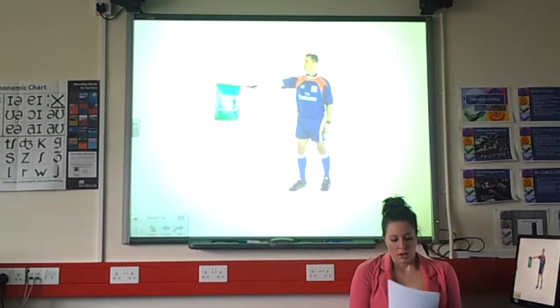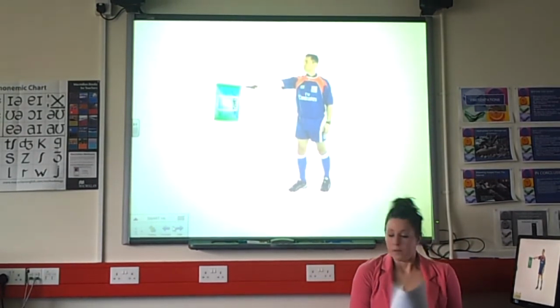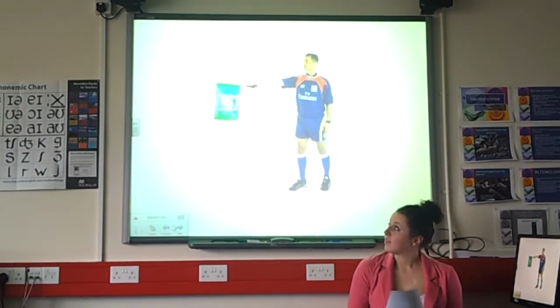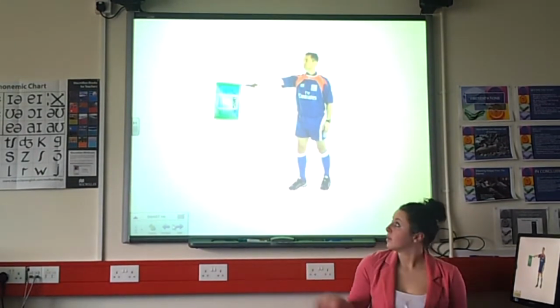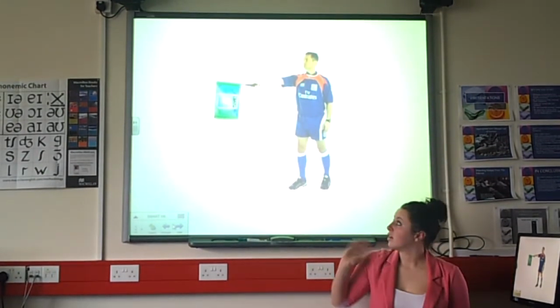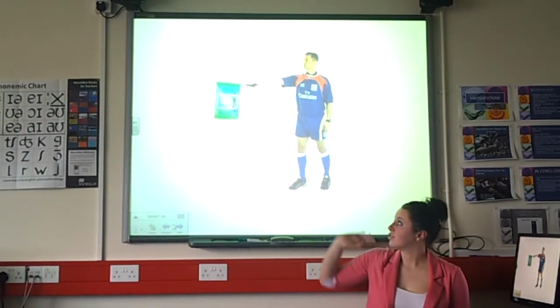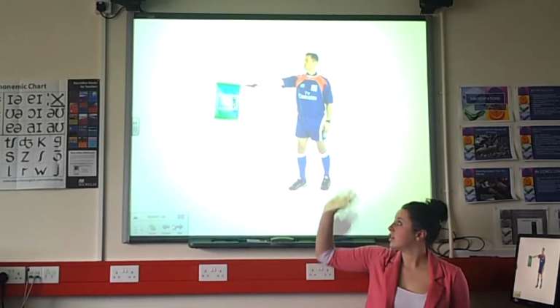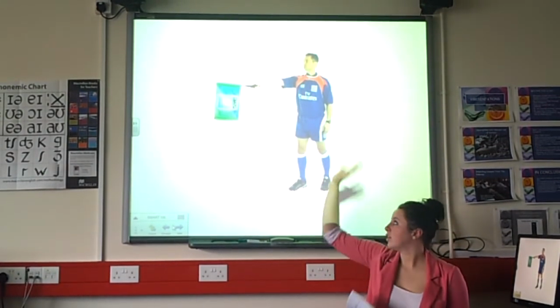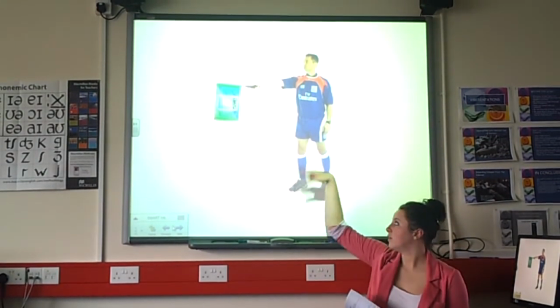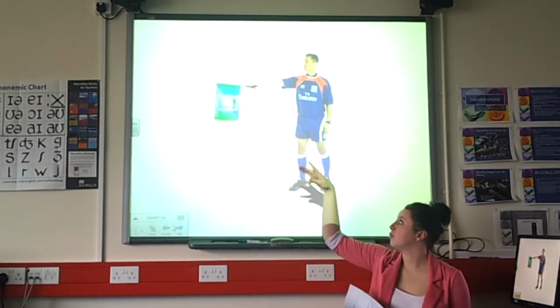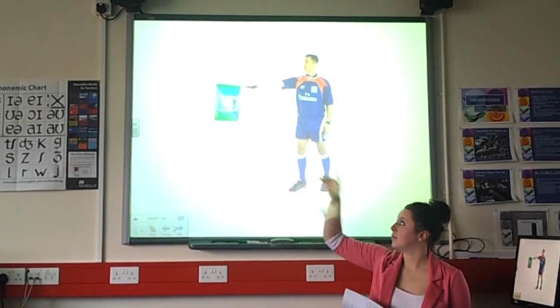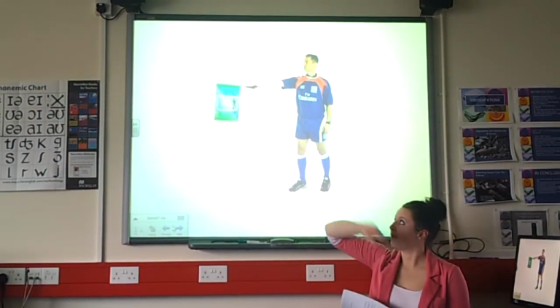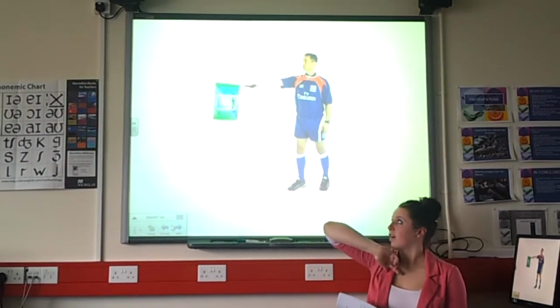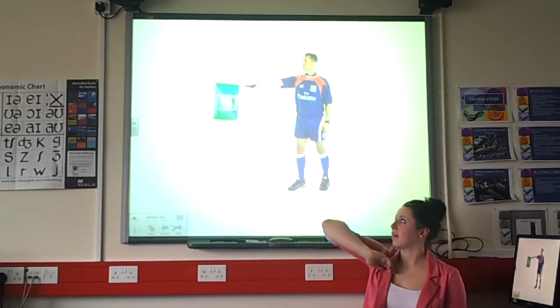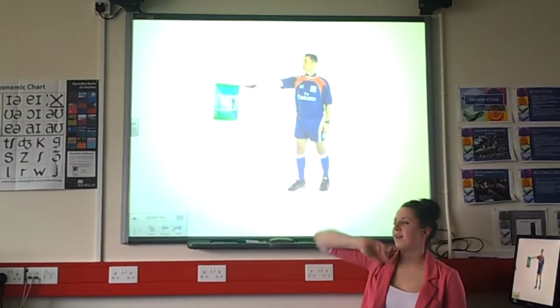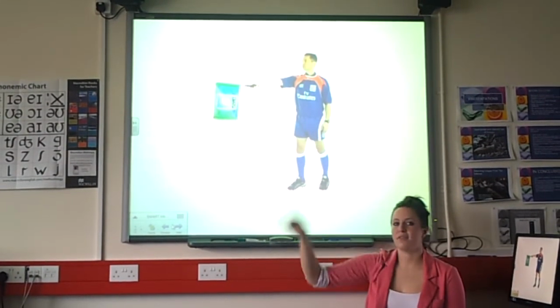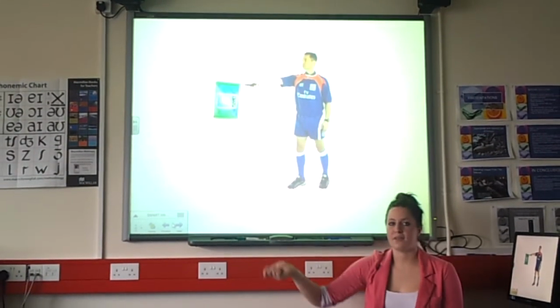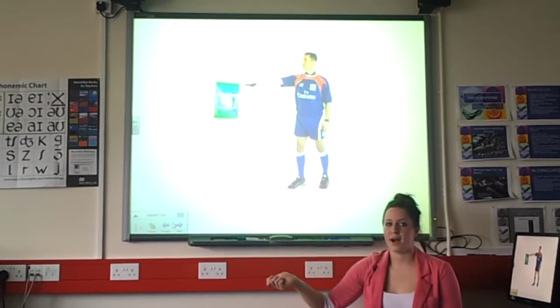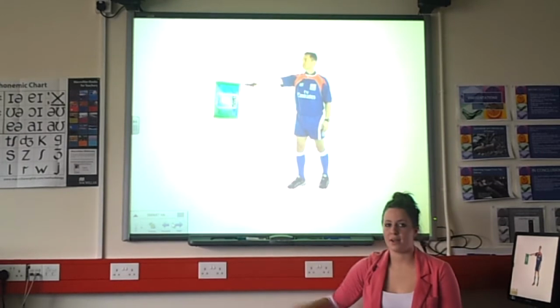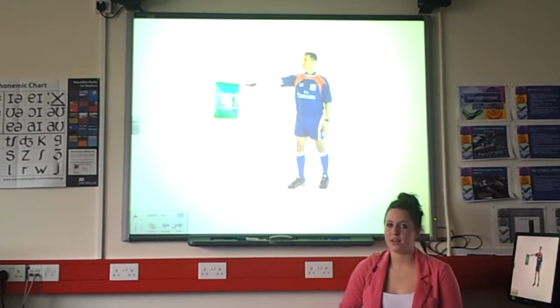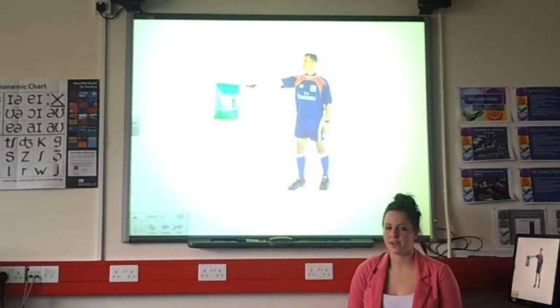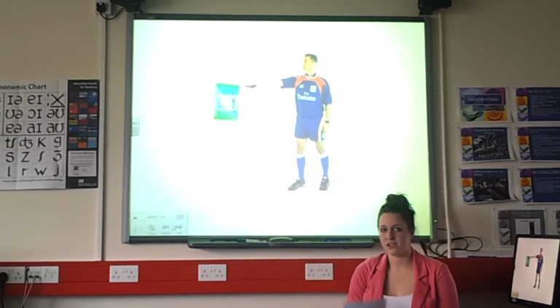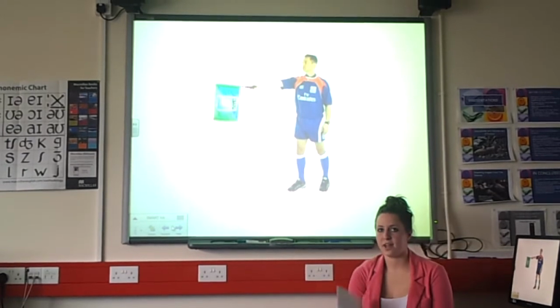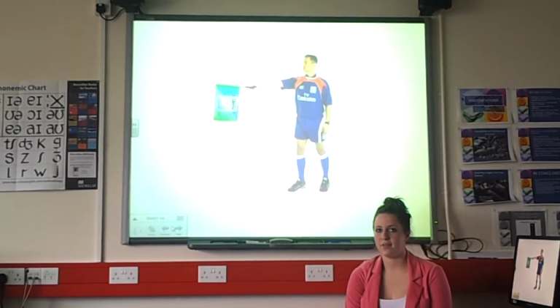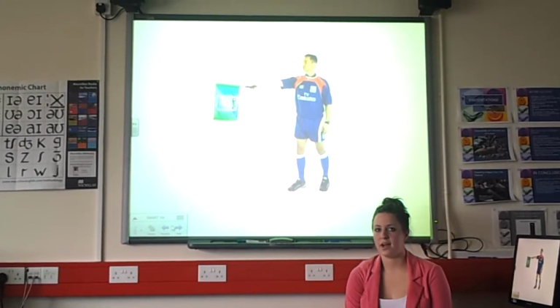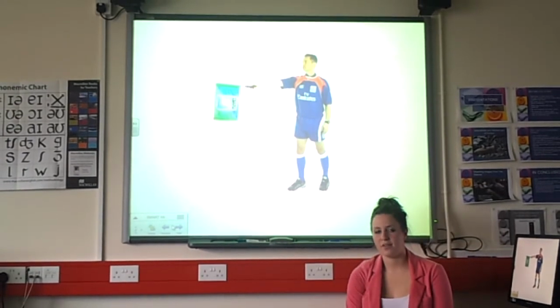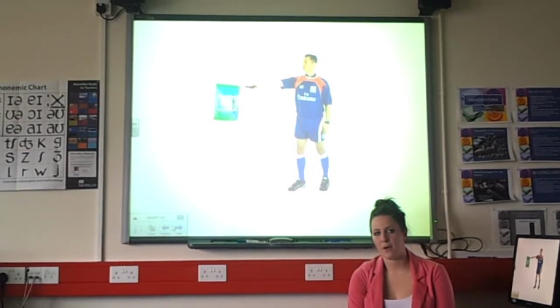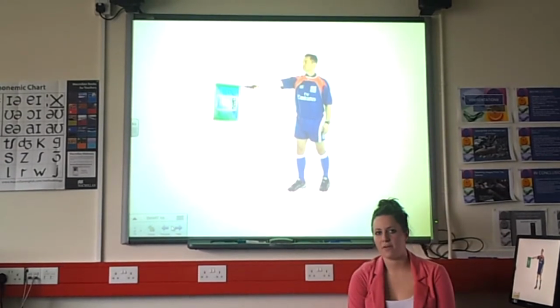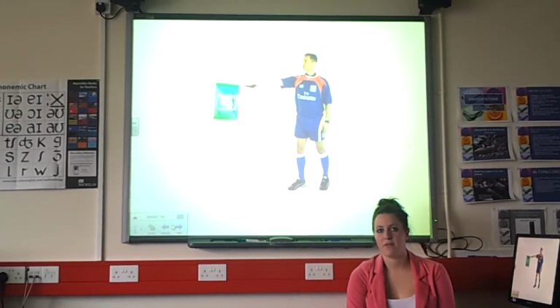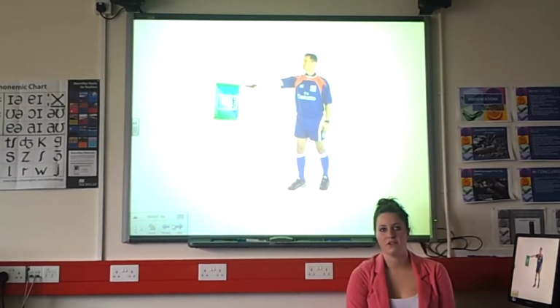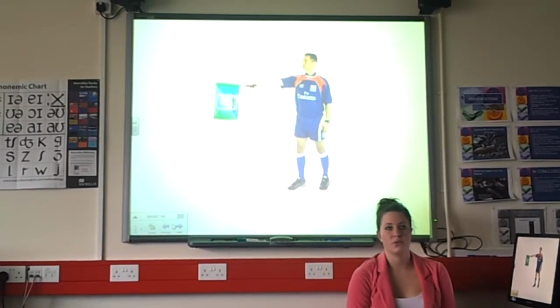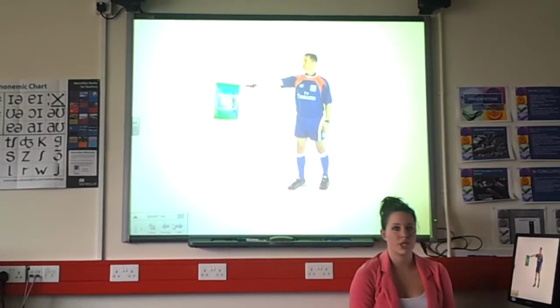This is what a touch judge would normally dress like. They have a flag — only touch judges have flags; no other officials do.